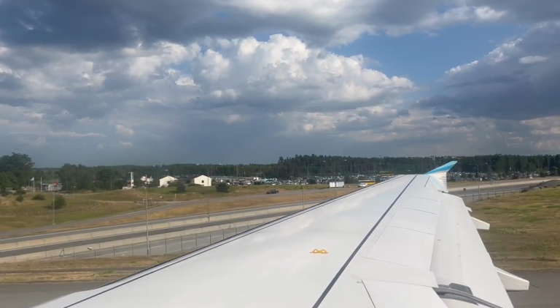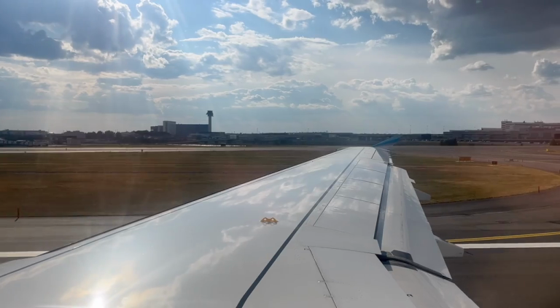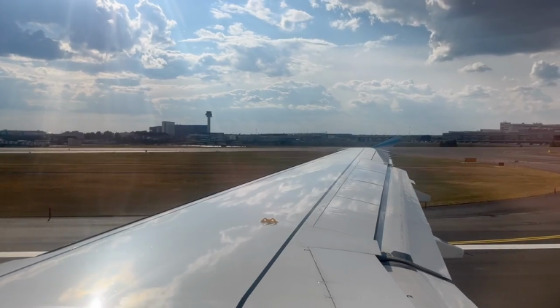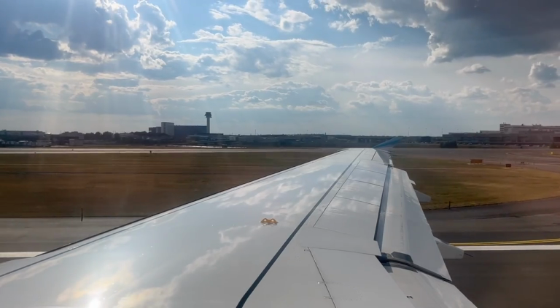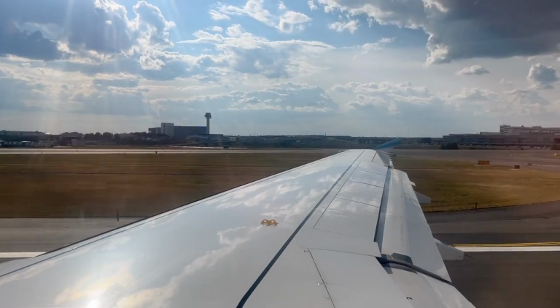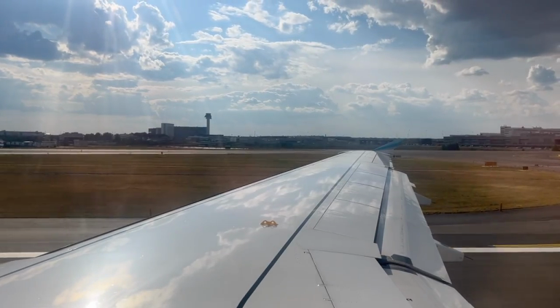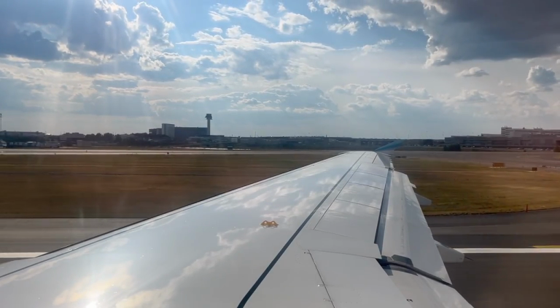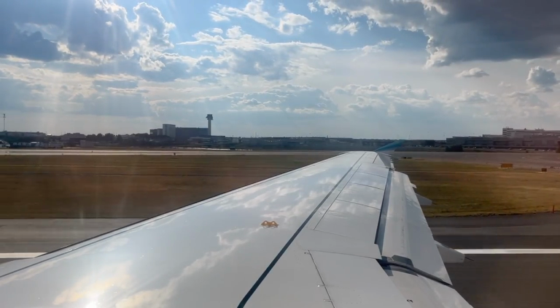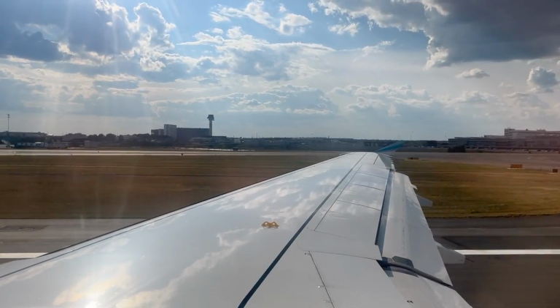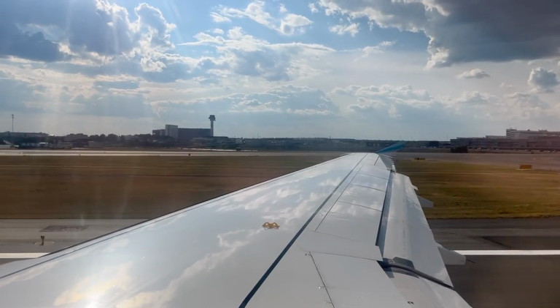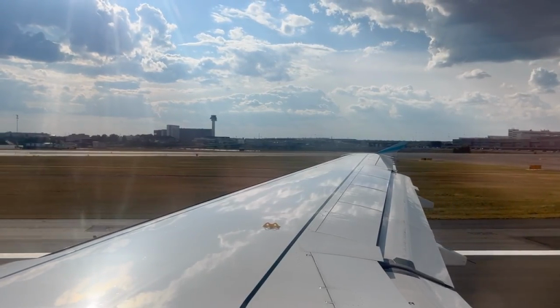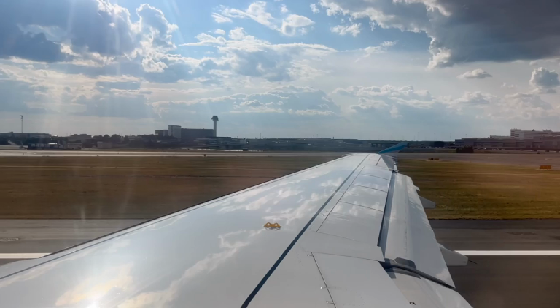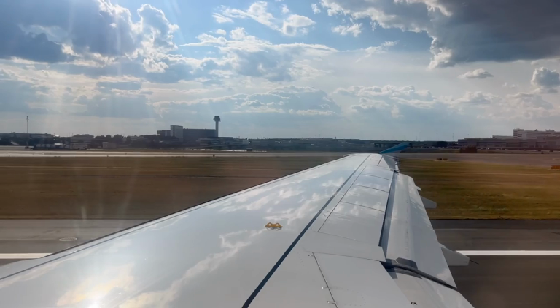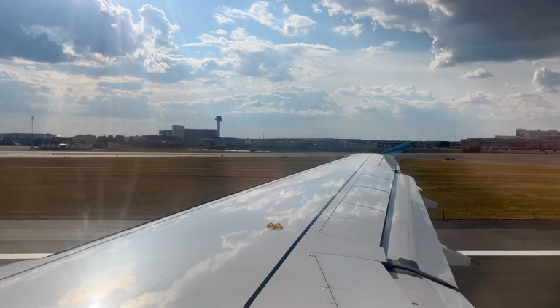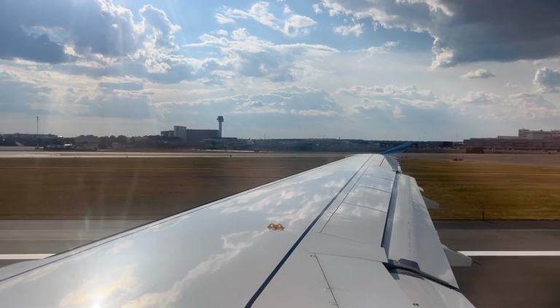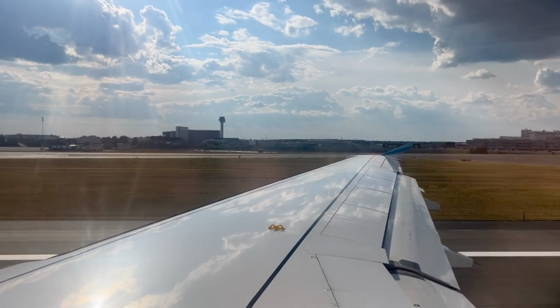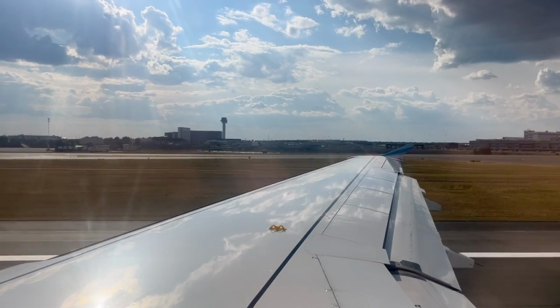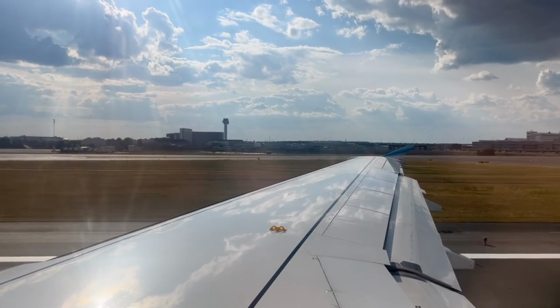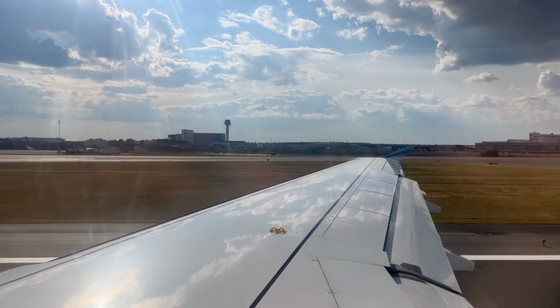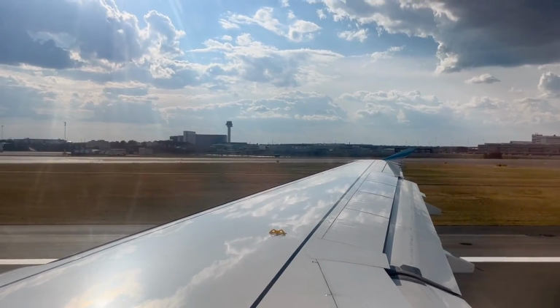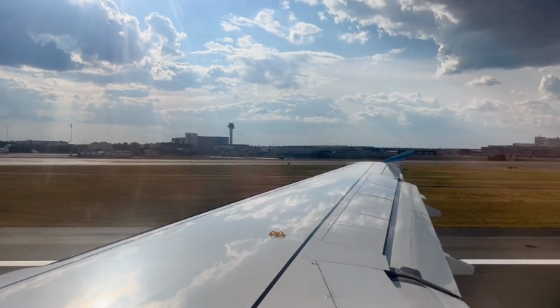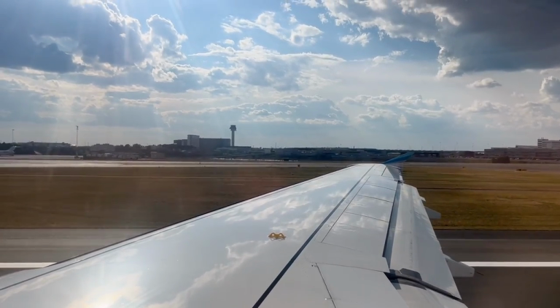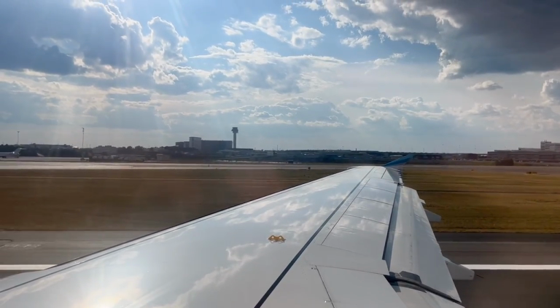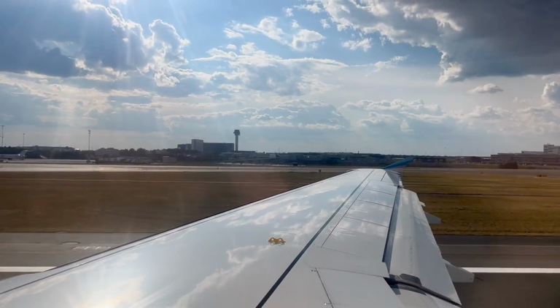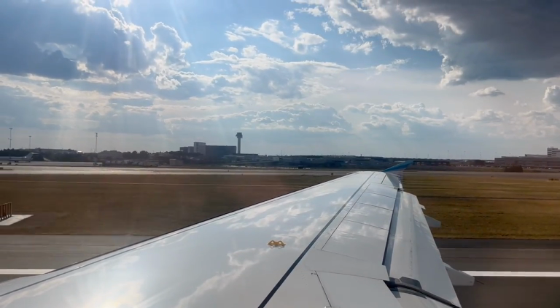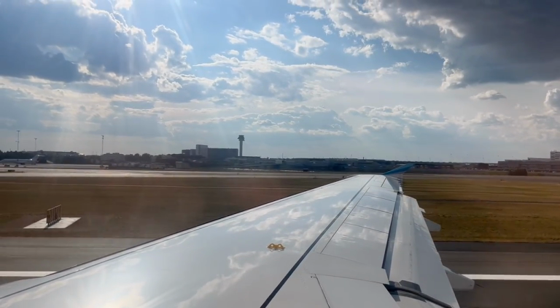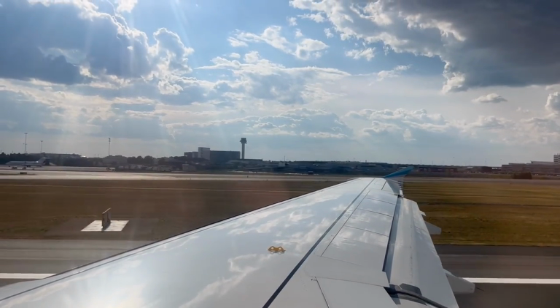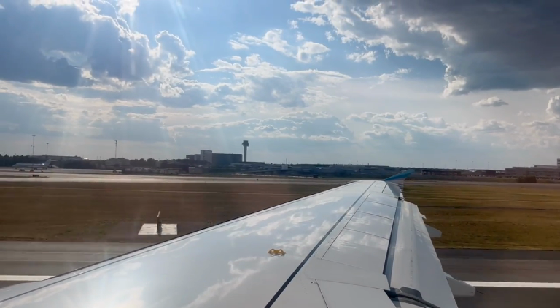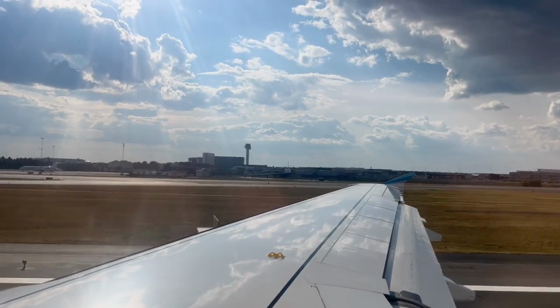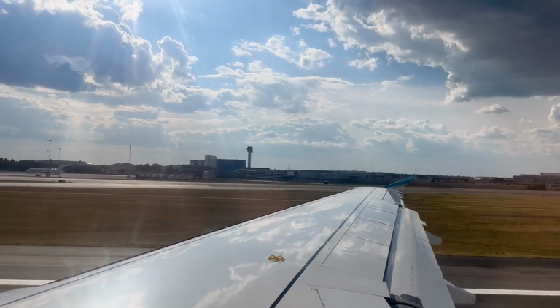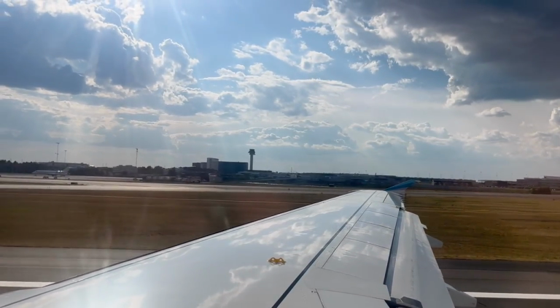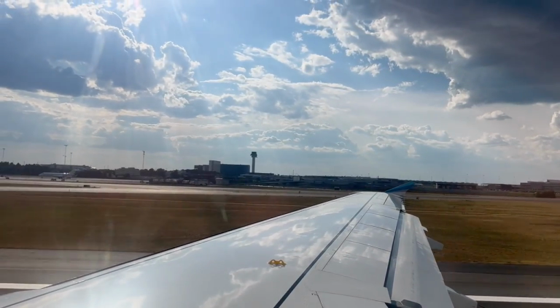Here's our takeoff from runway 08 at Stockholm. Here we go!